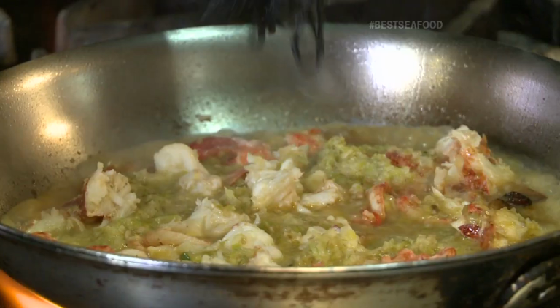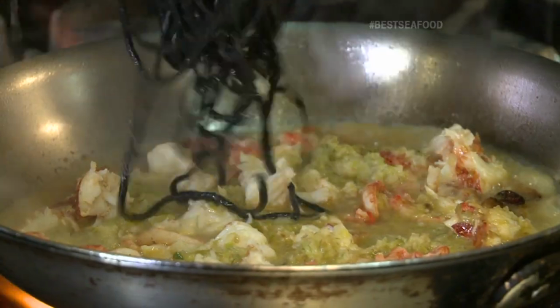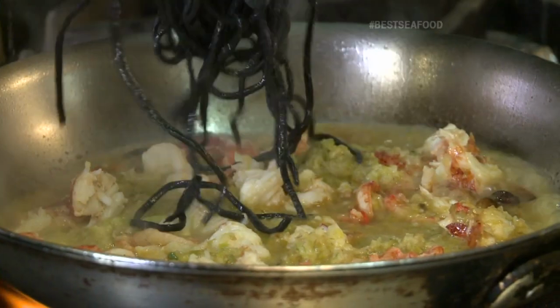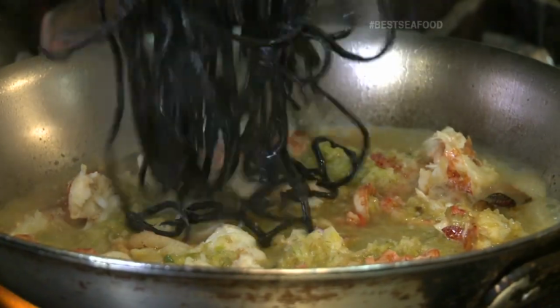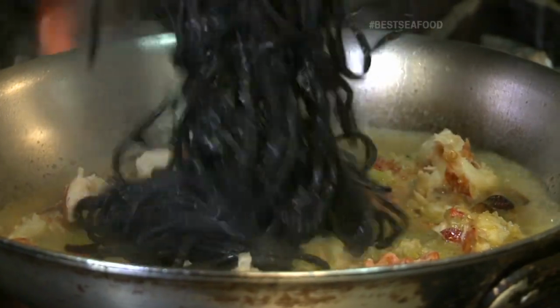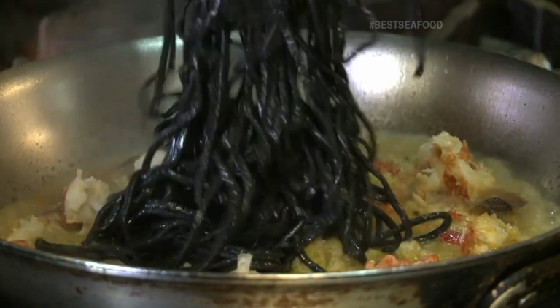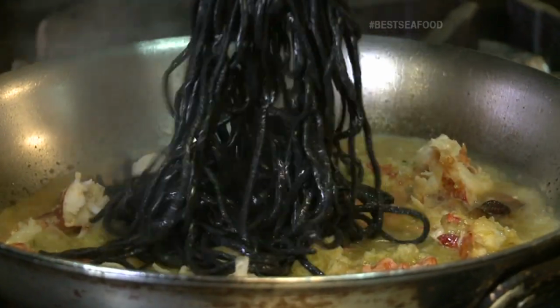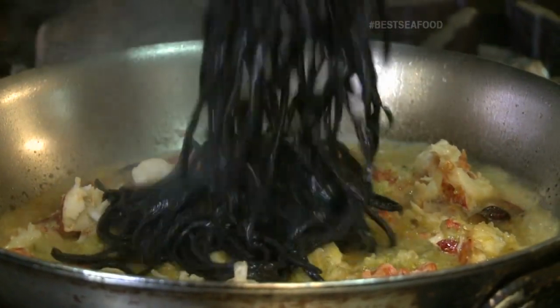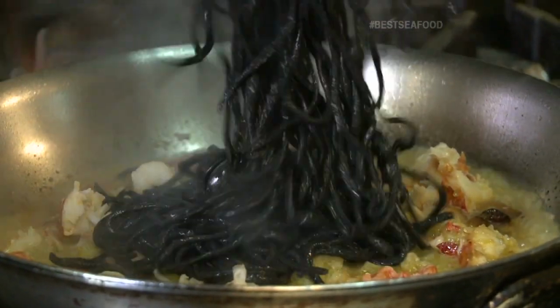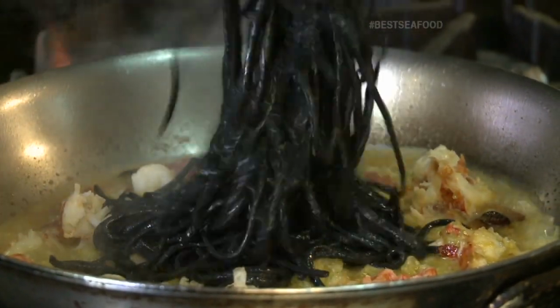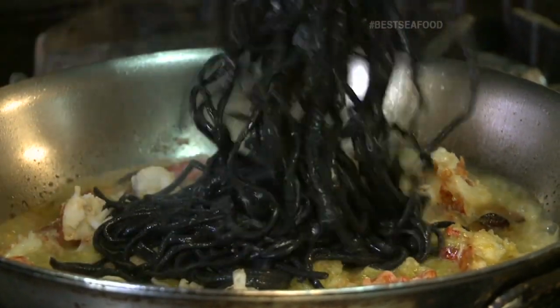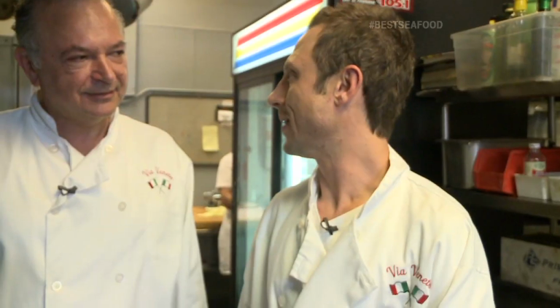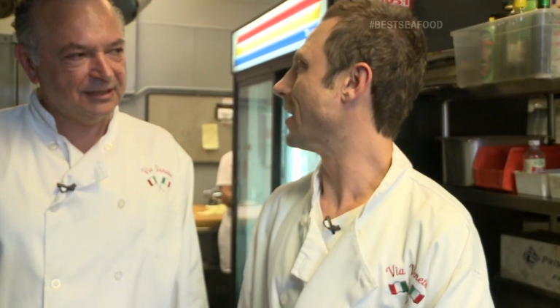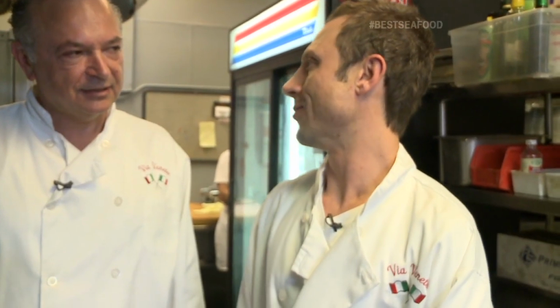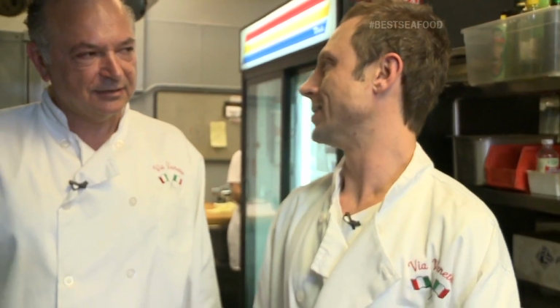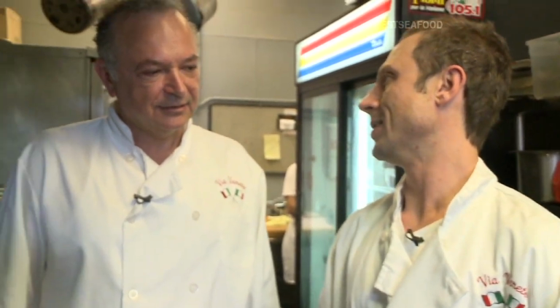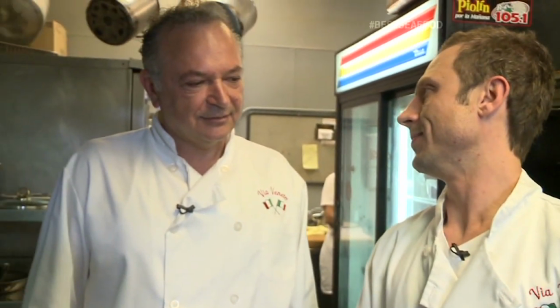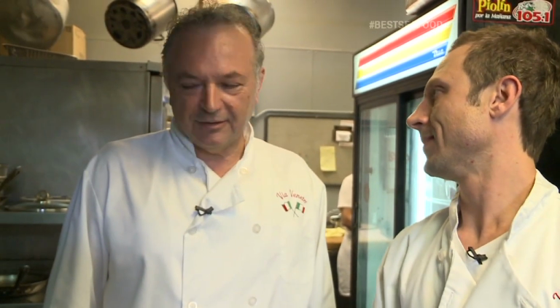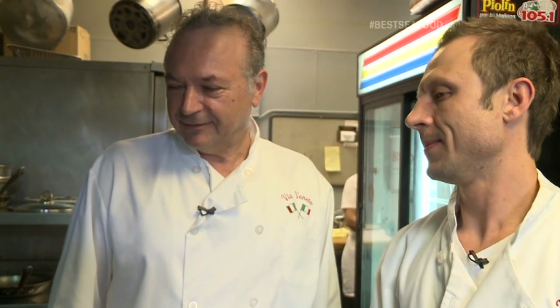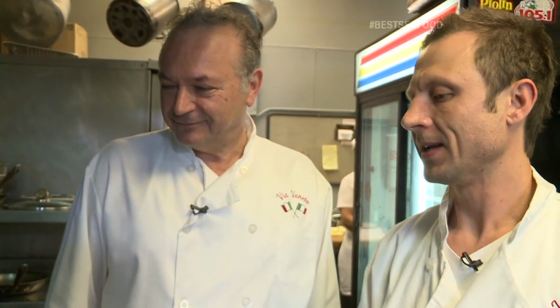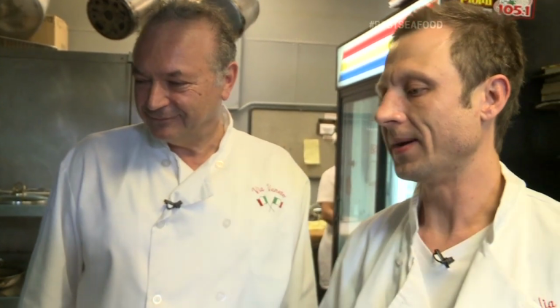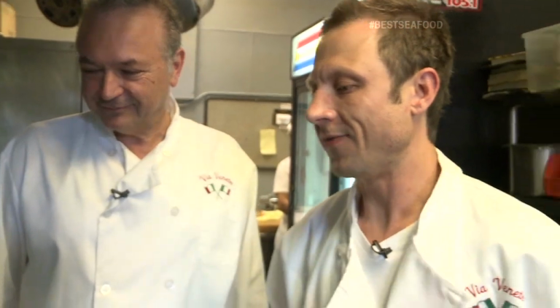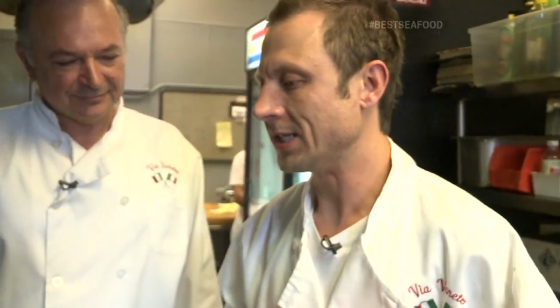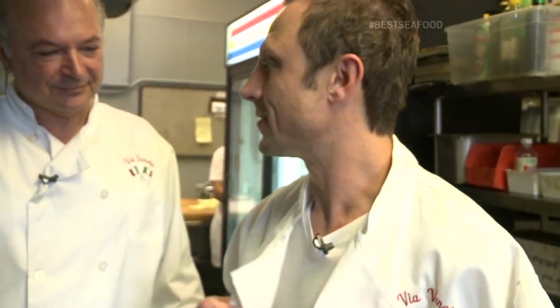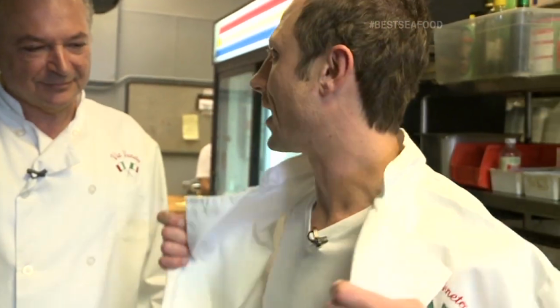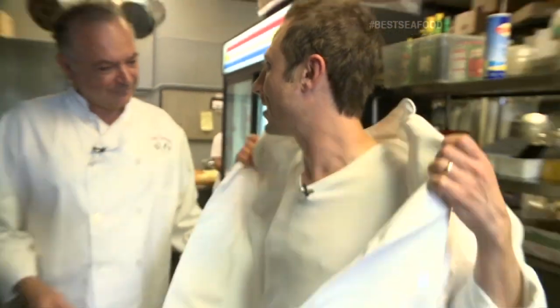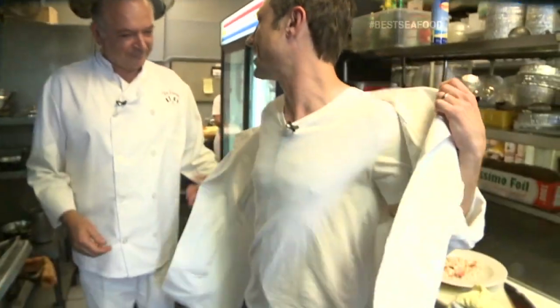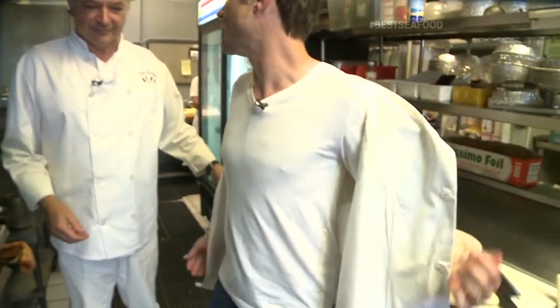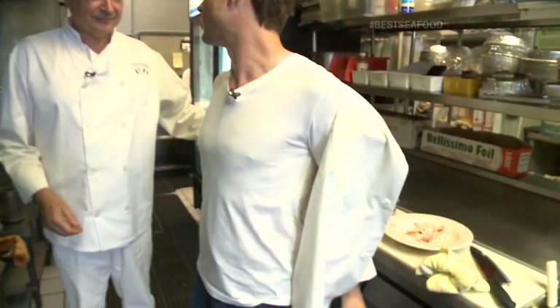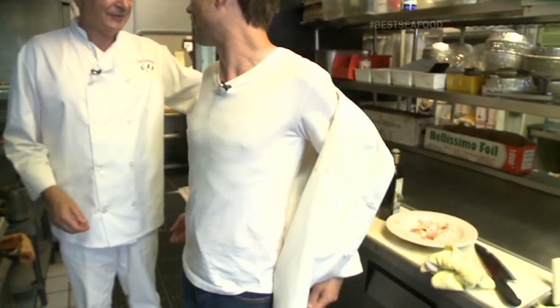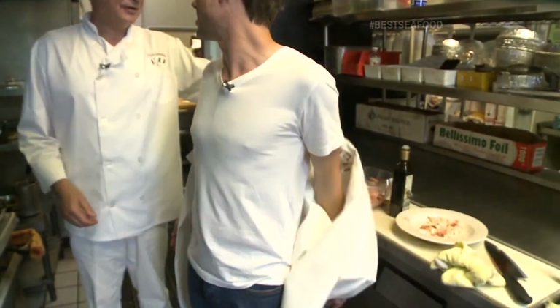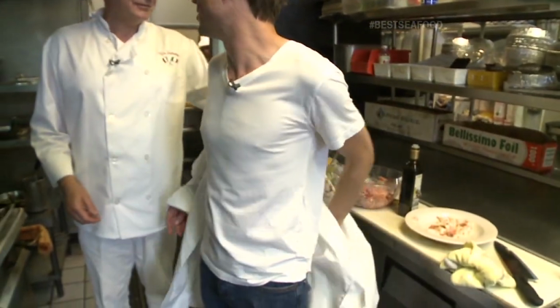You know what? You've done such a good job. I think I'm ready to hand over the reins to you. So I'm going to give you my chef's jacket. This is now yours. Officially yours.